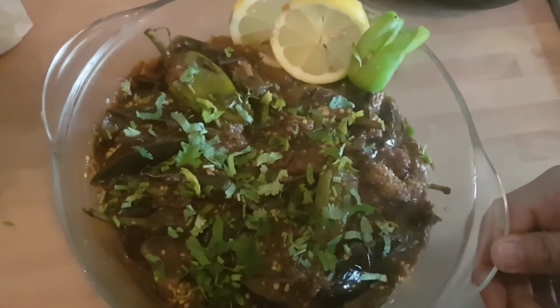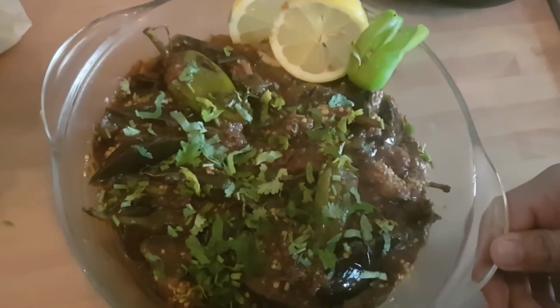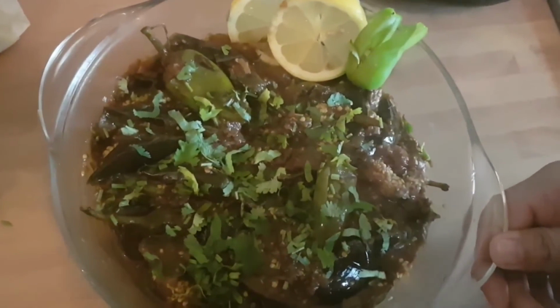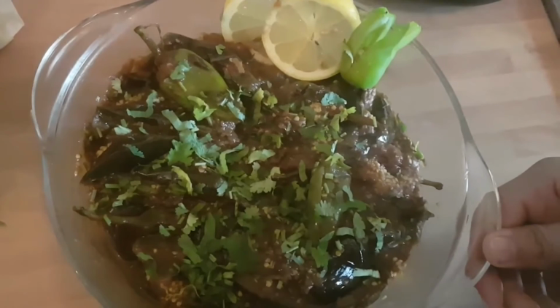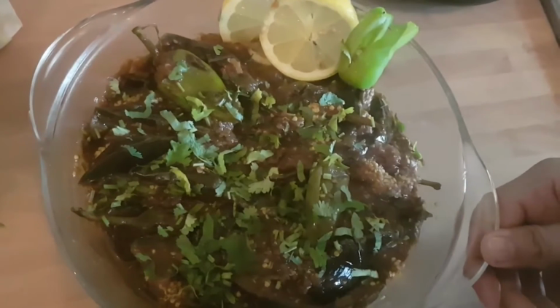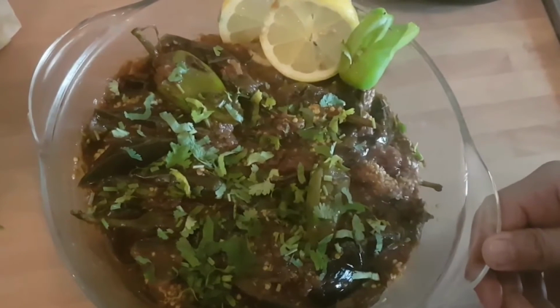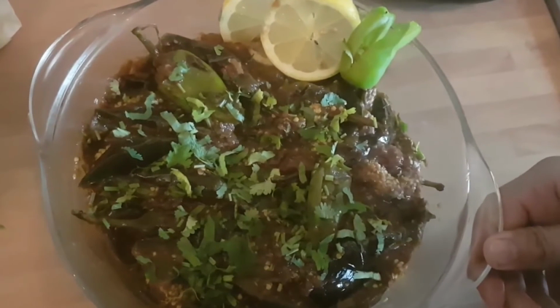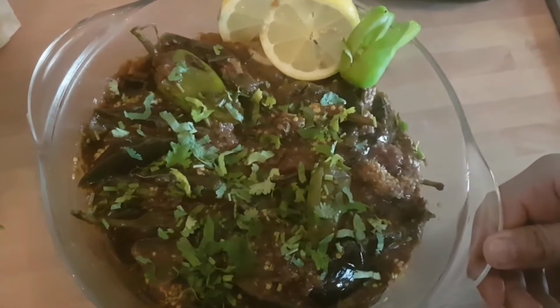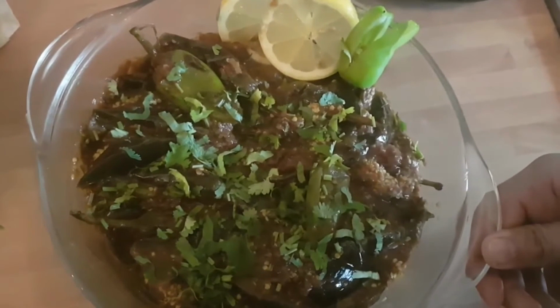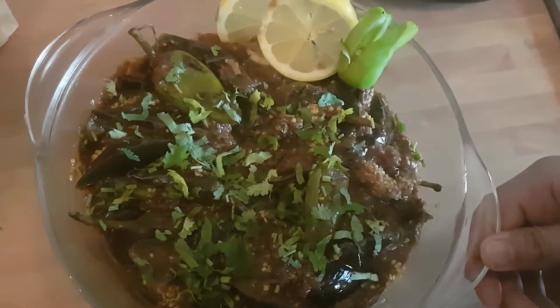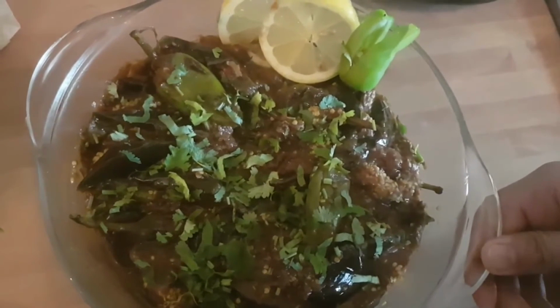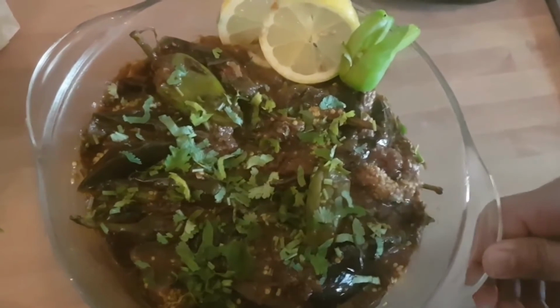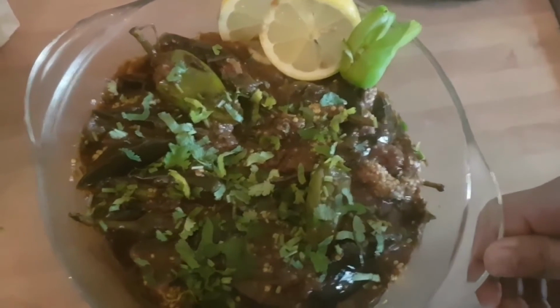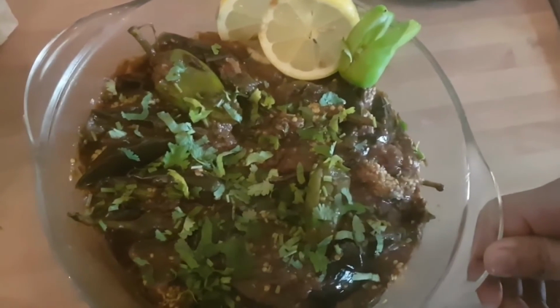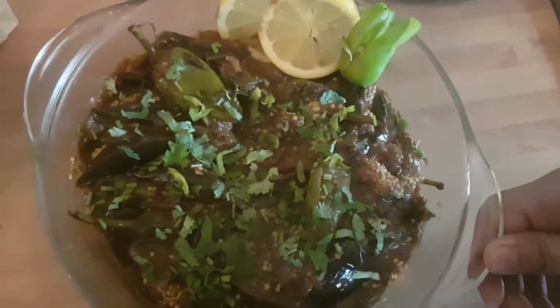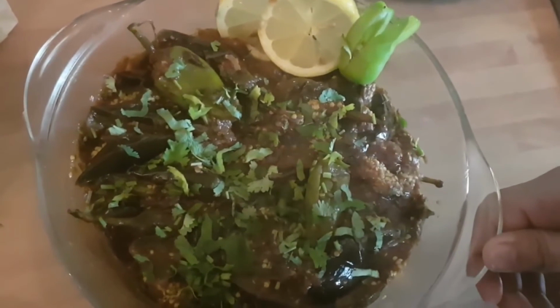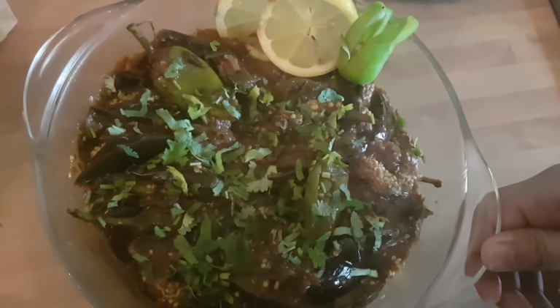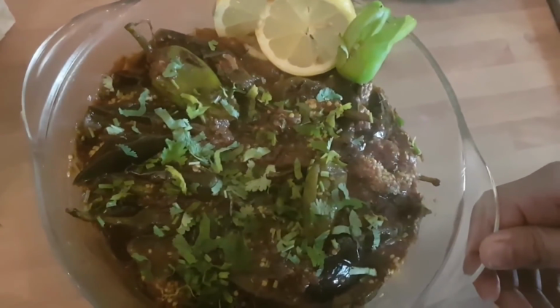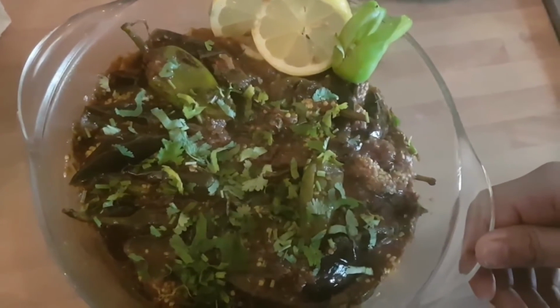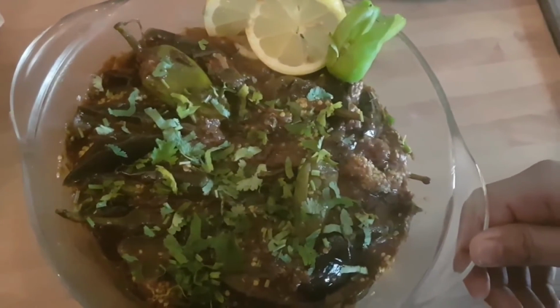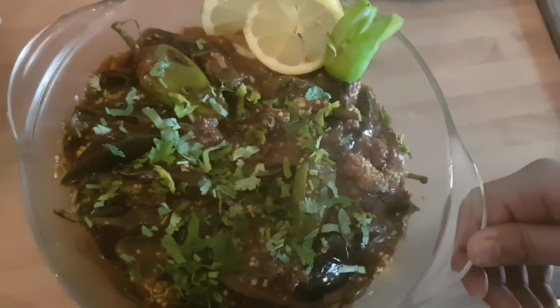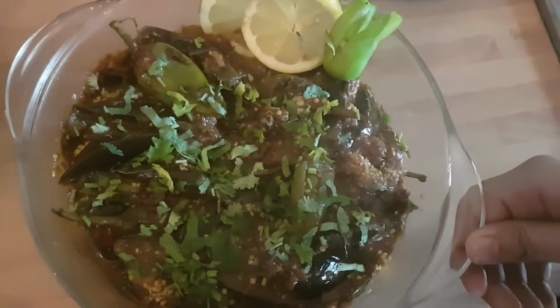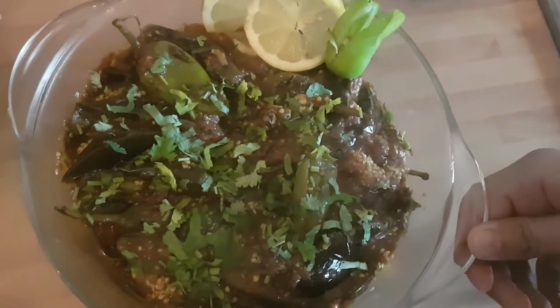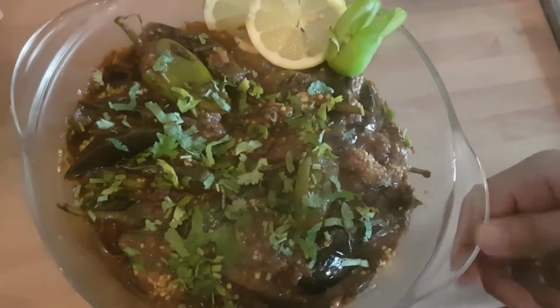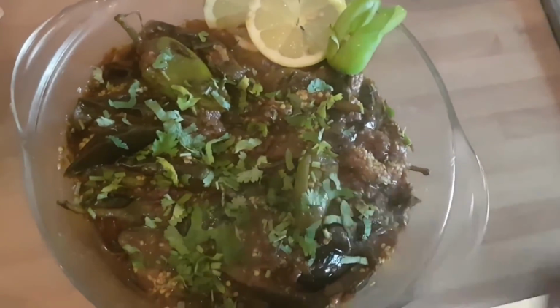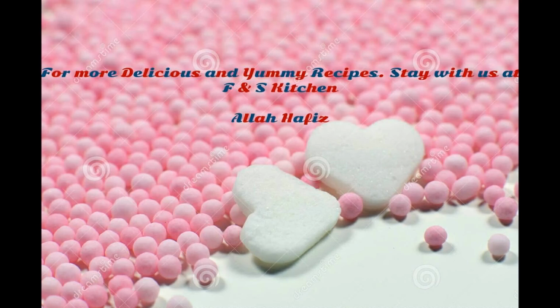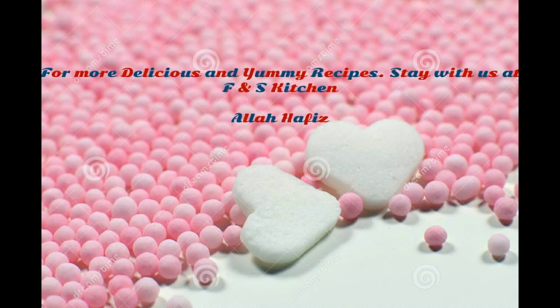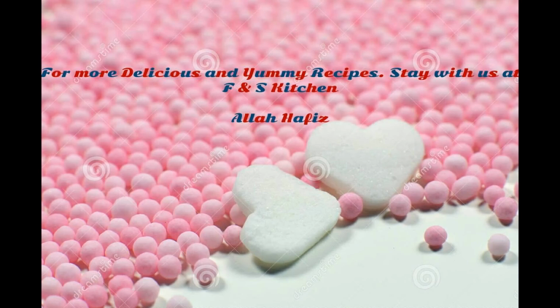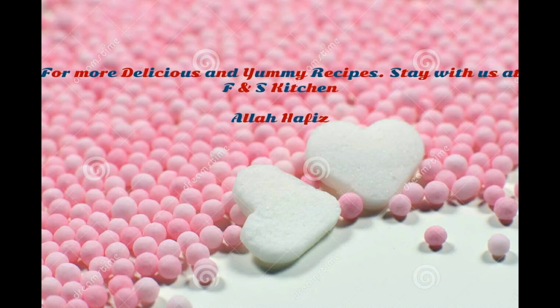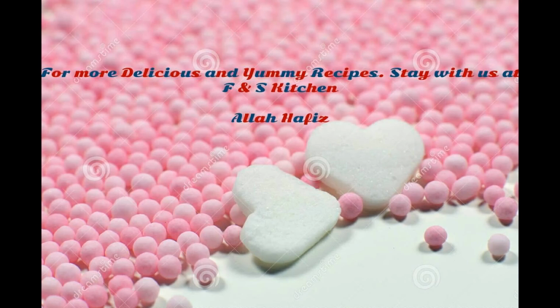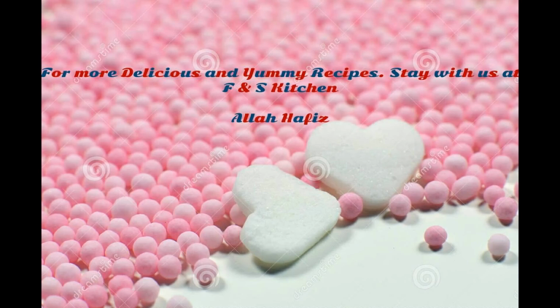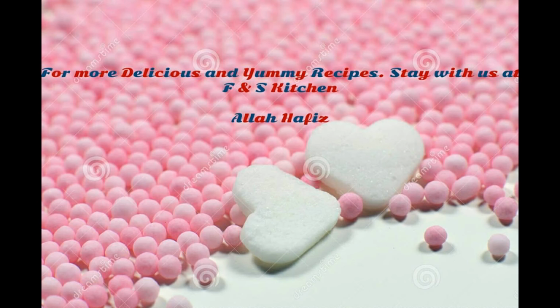We will be able to help you with the next recipe and we will be happy. Peace be upon you.